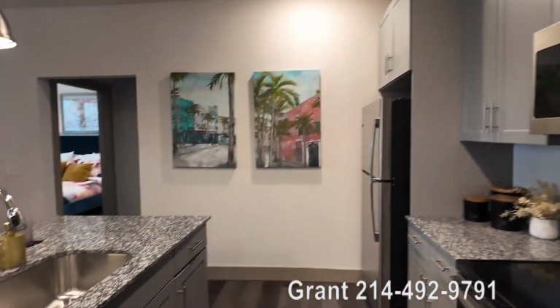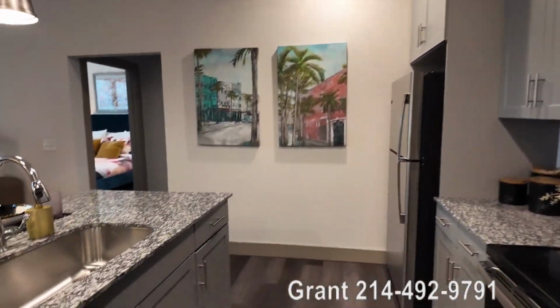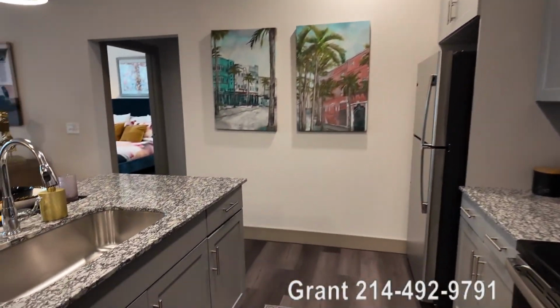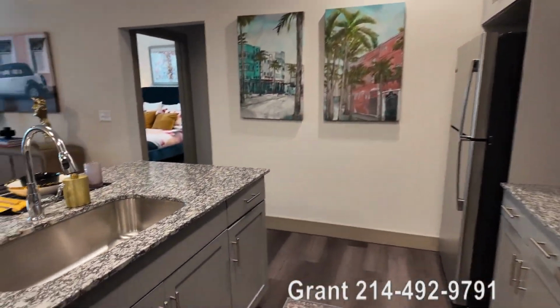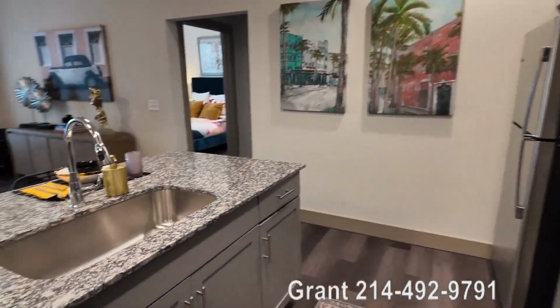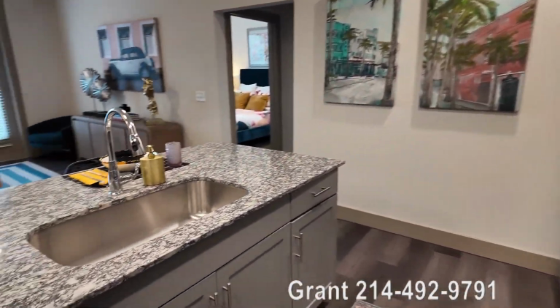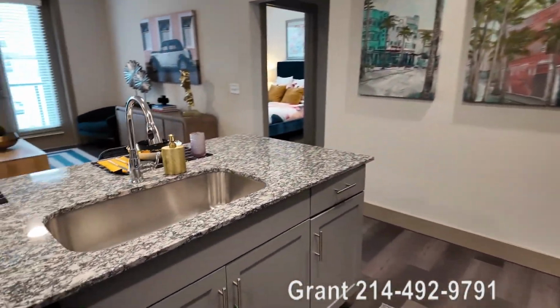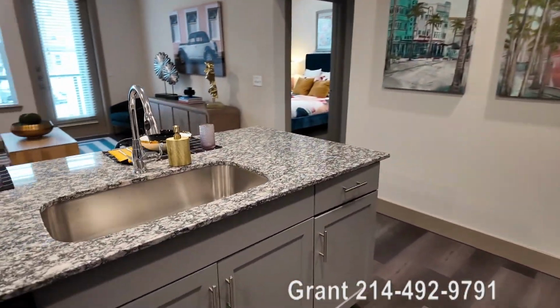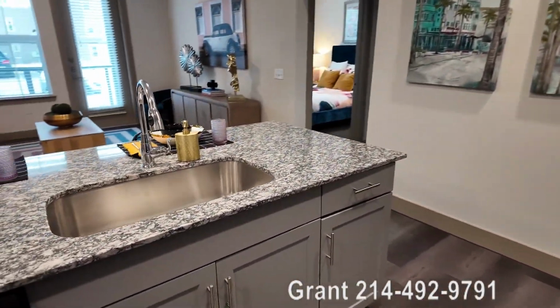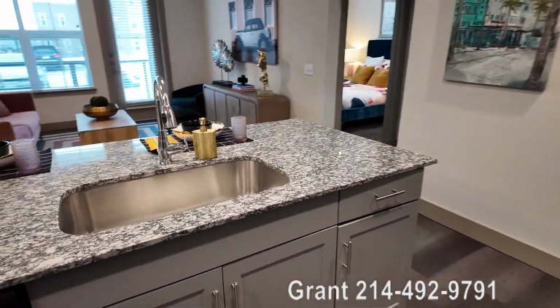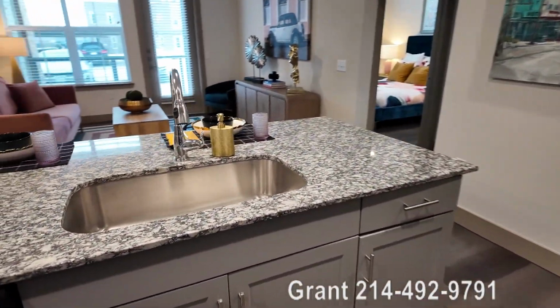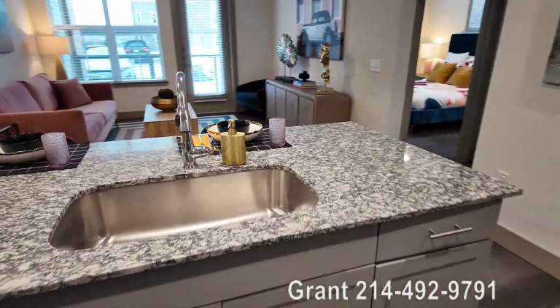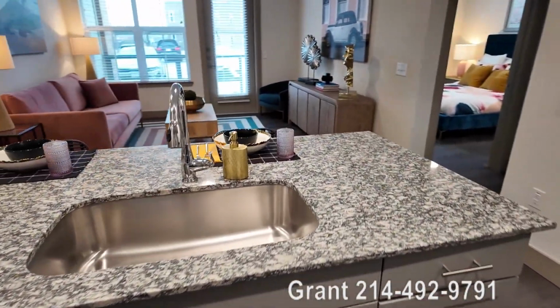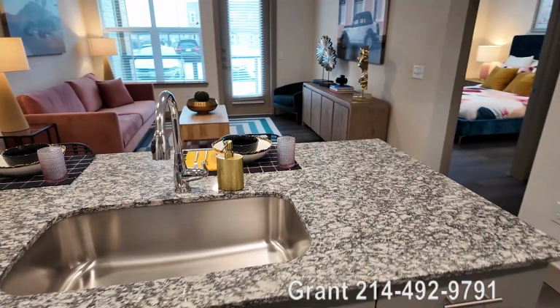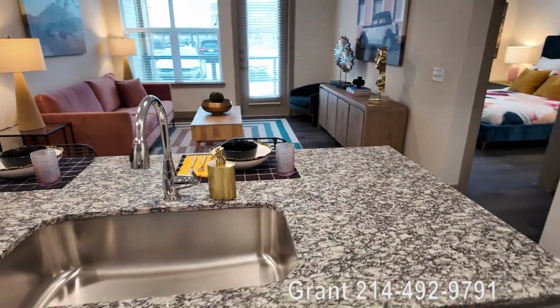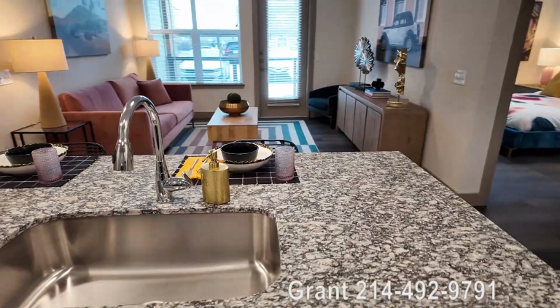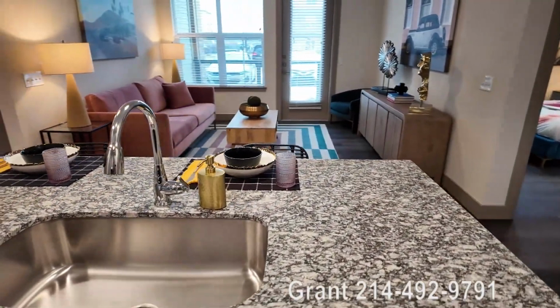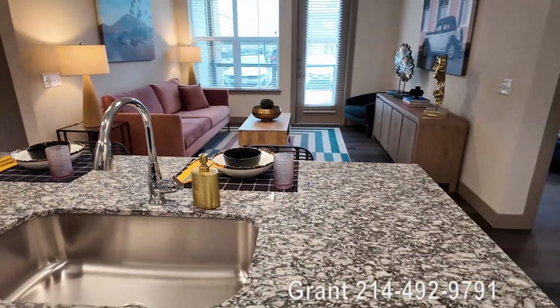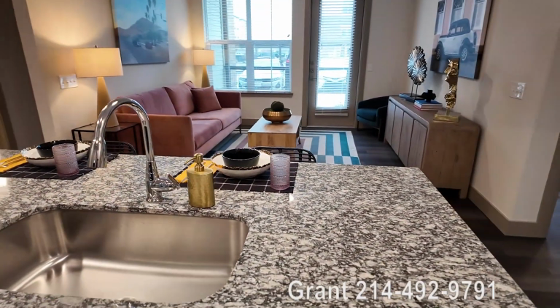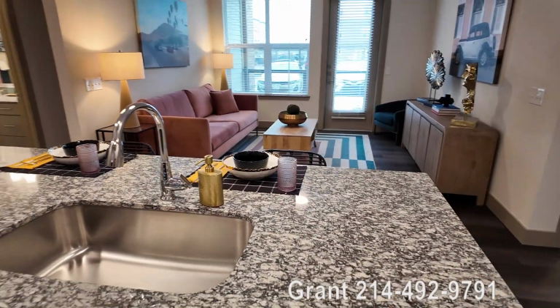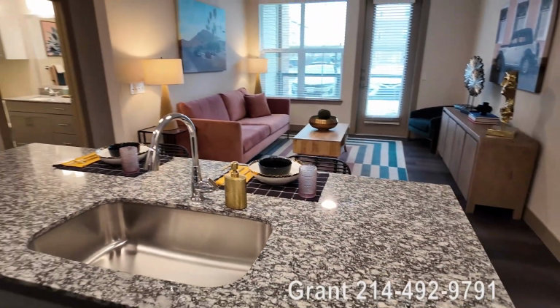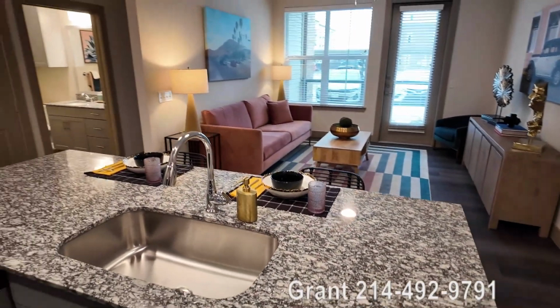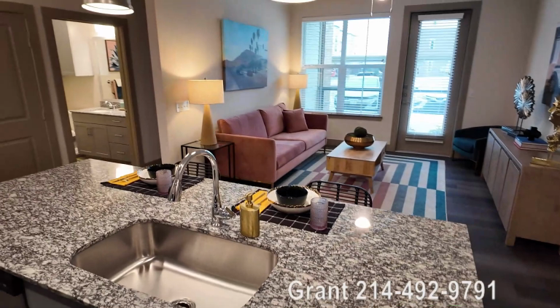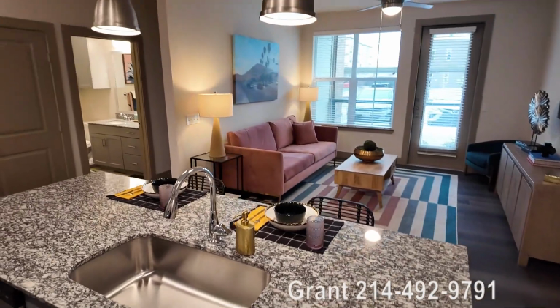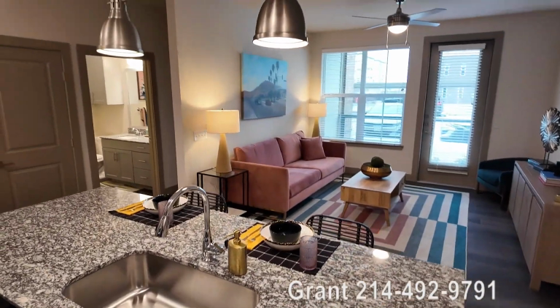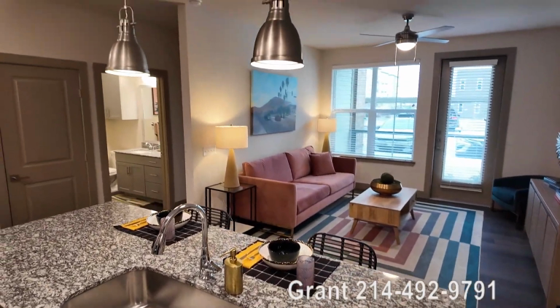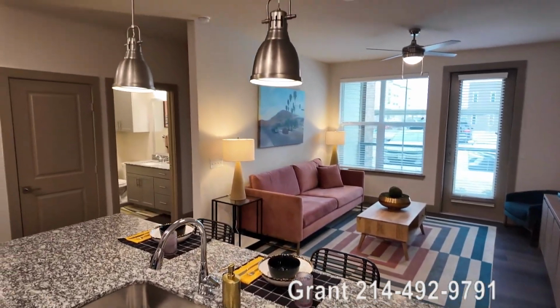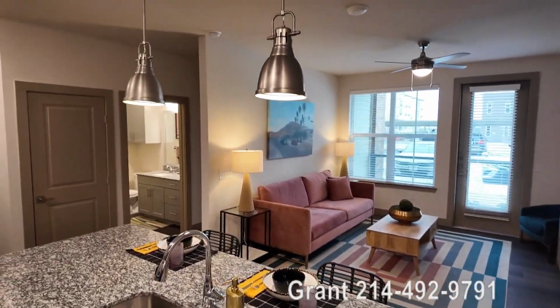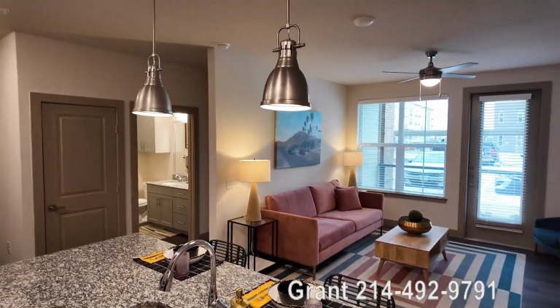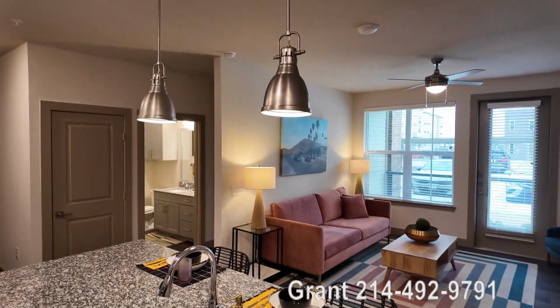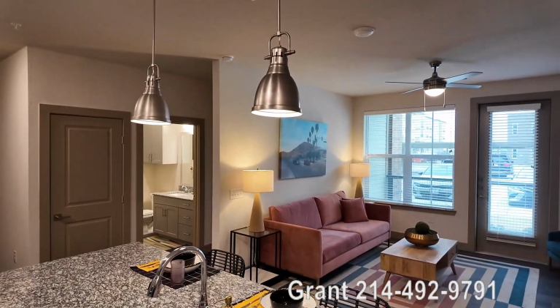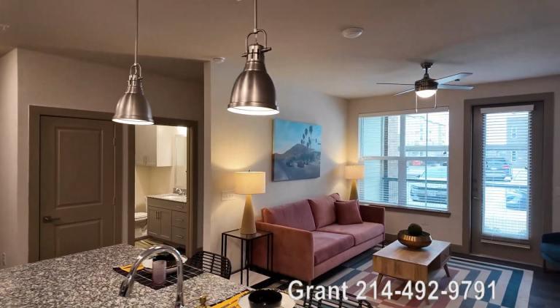This could be yours. It's a beautiful apartment. It's a new apartment. It's in Salina, Texas. It's just gorgeous.